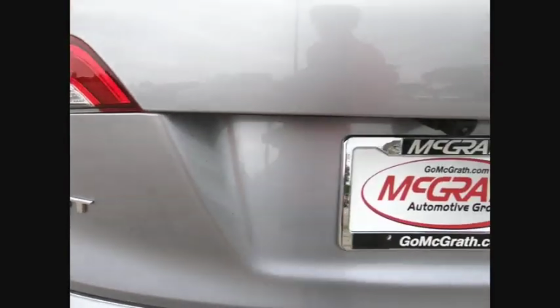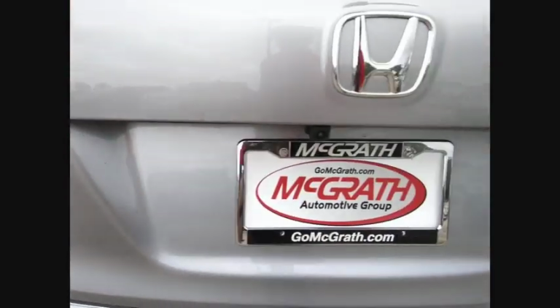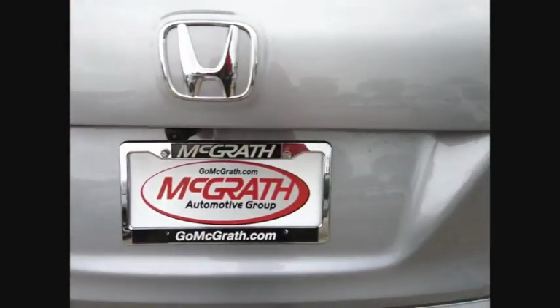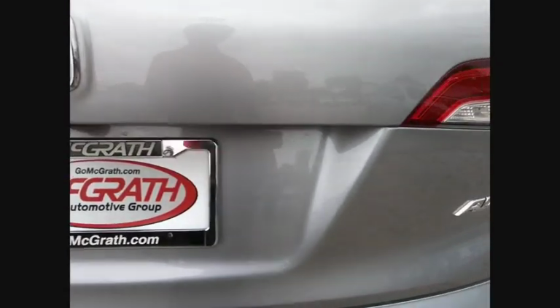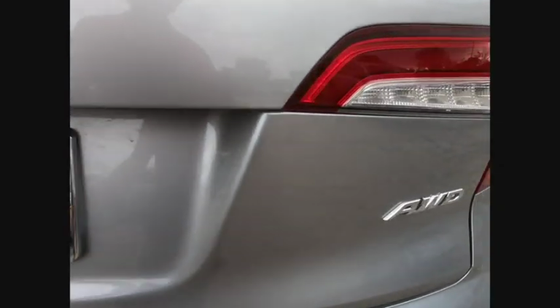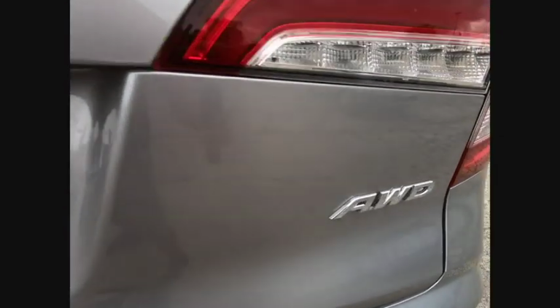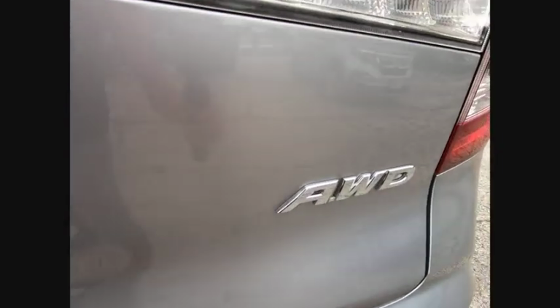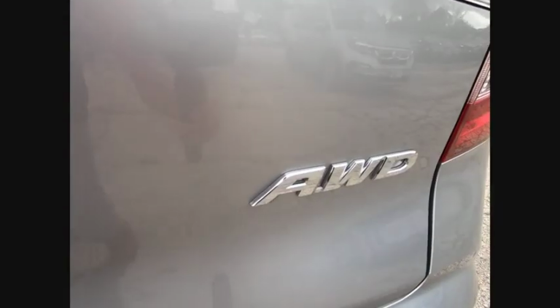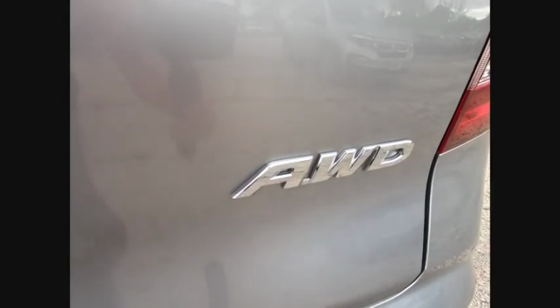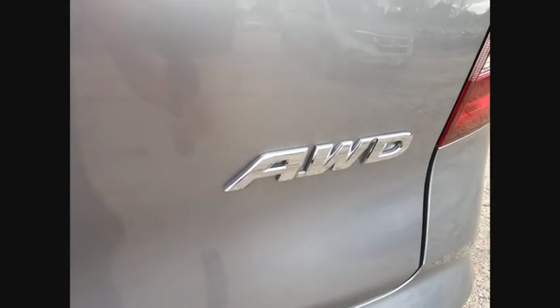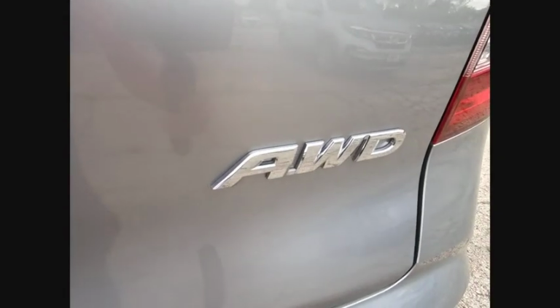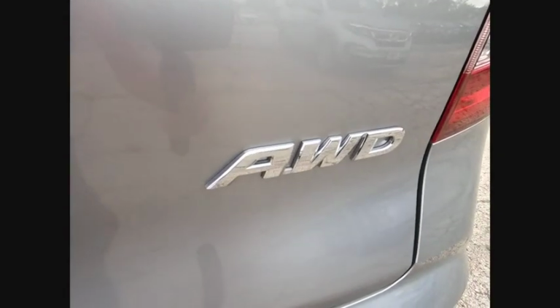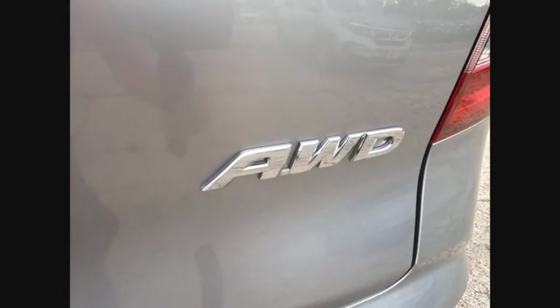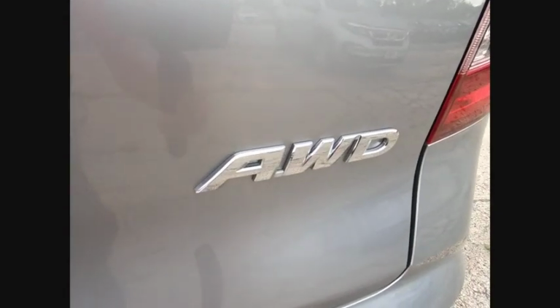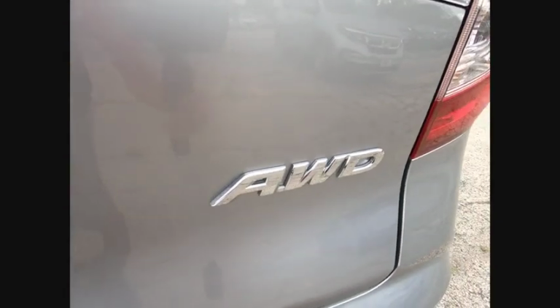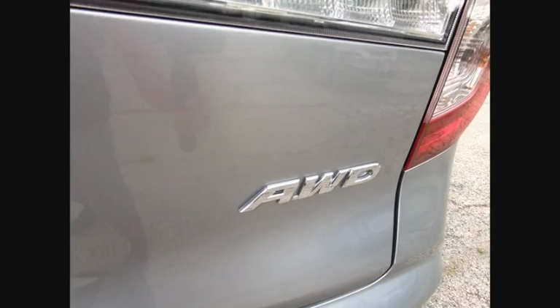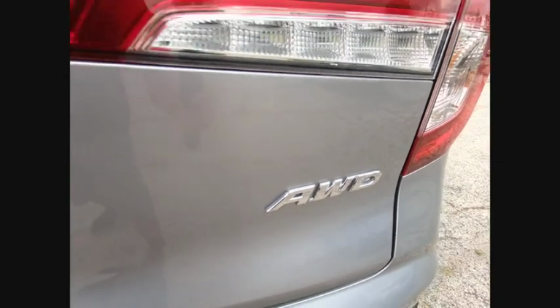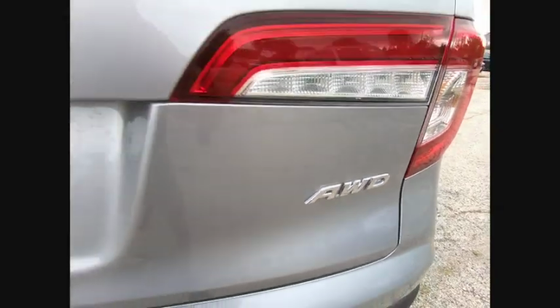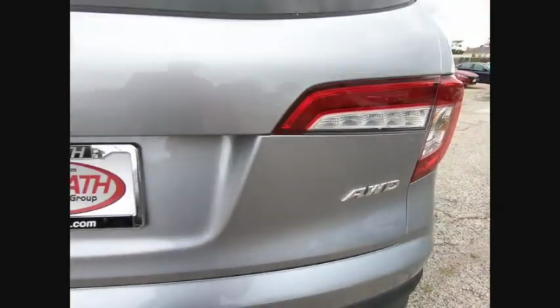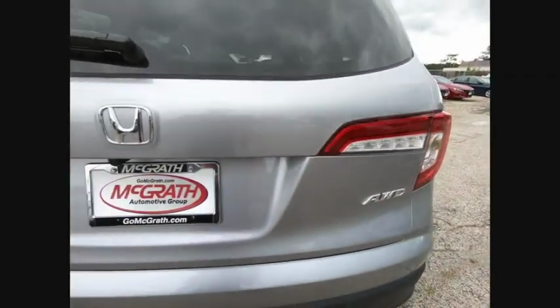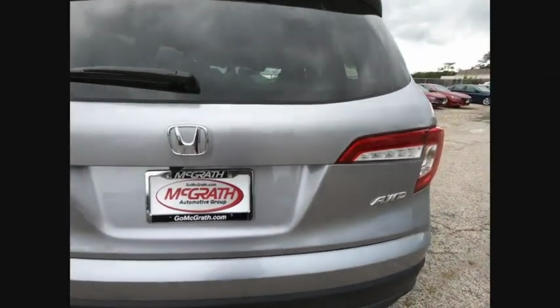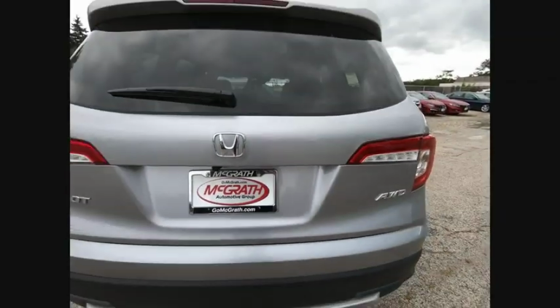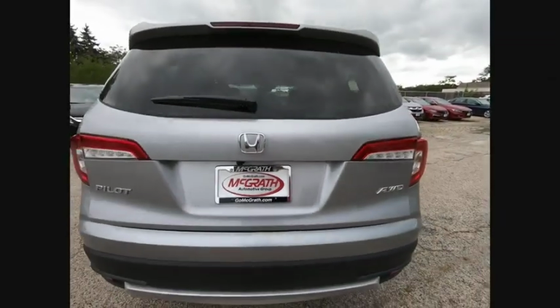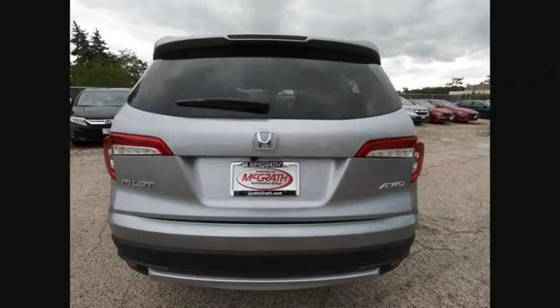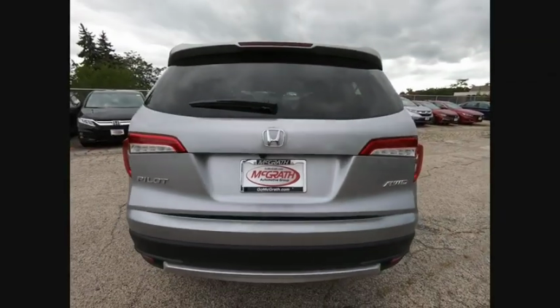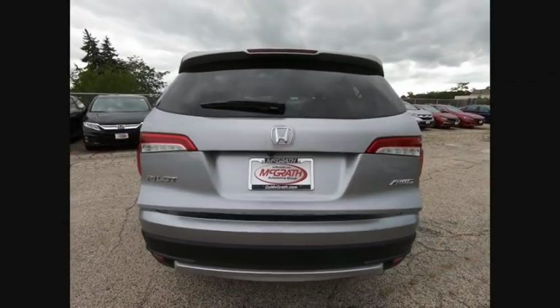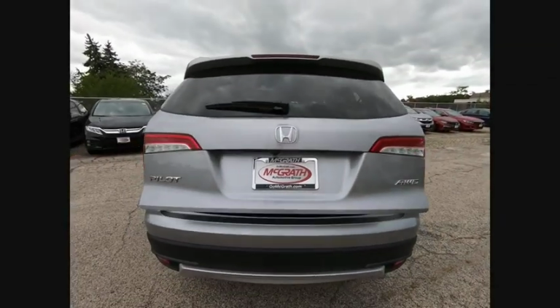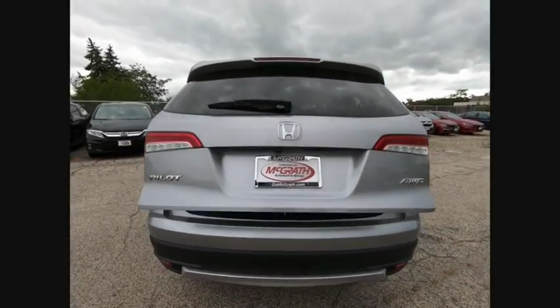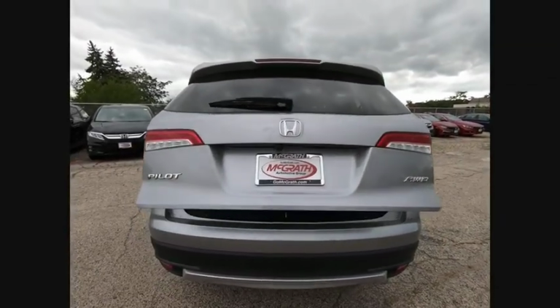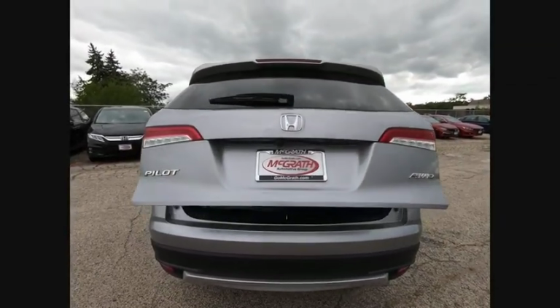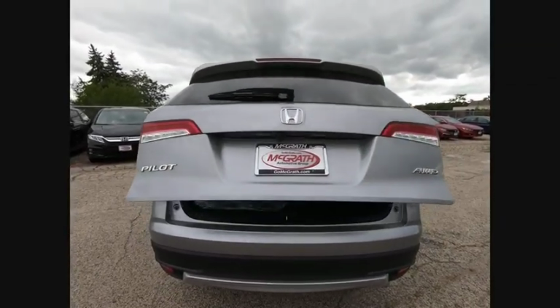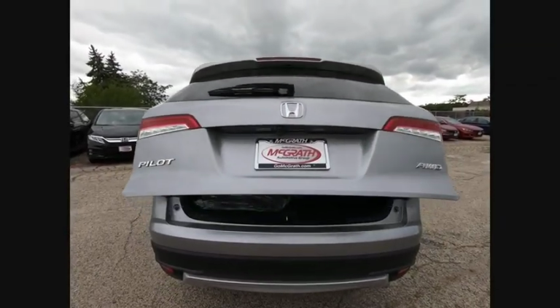Power lift gate. Brake assist. Traction control. Stability control. Daytime running lights.